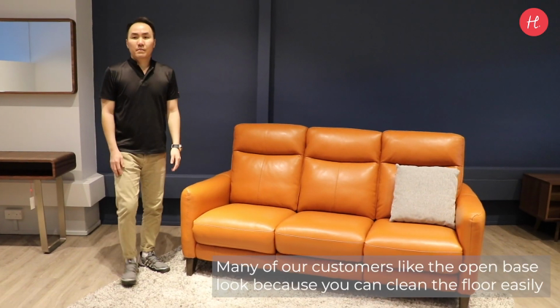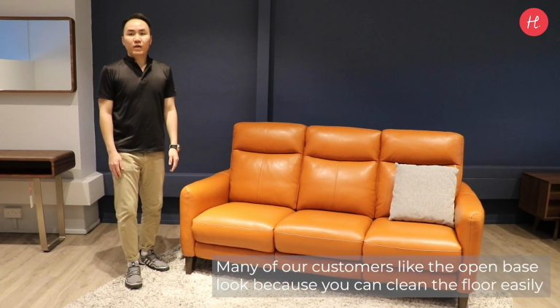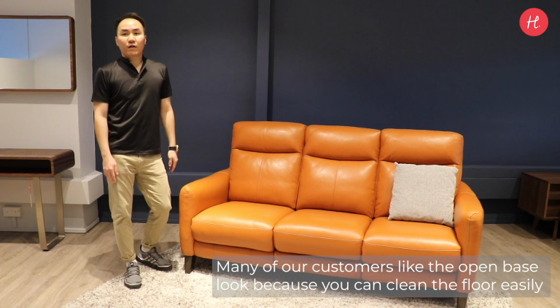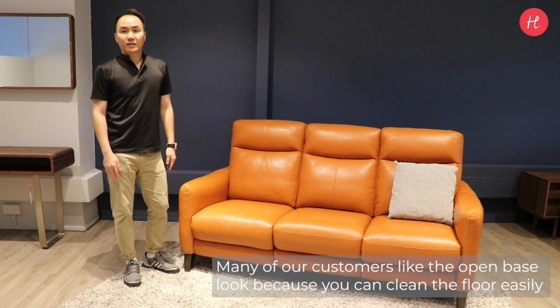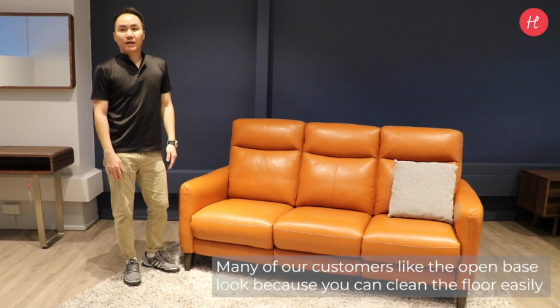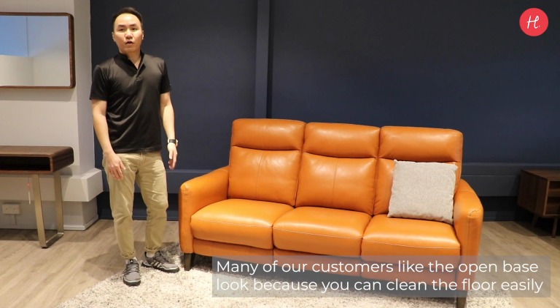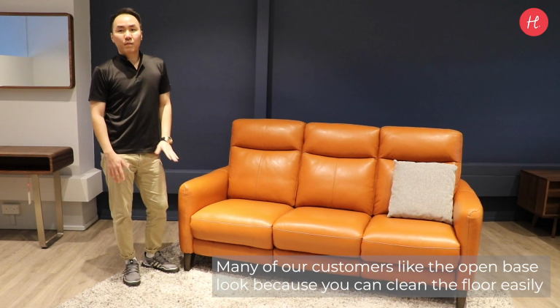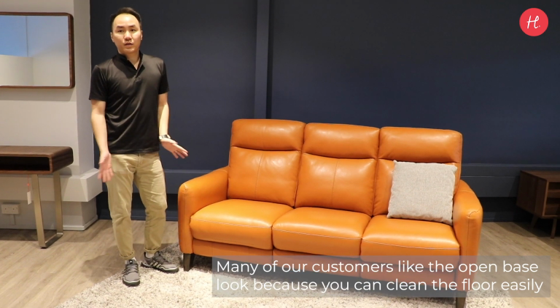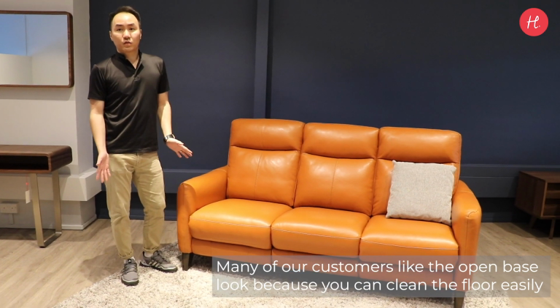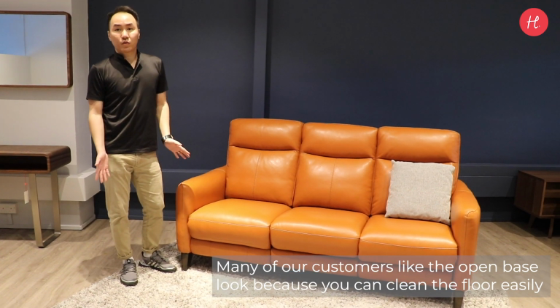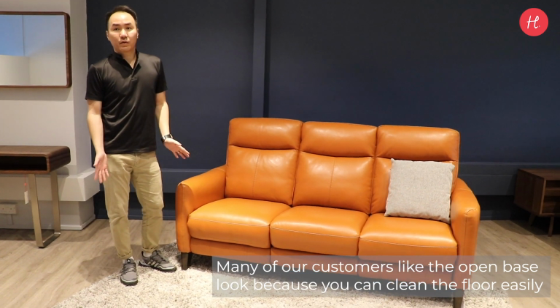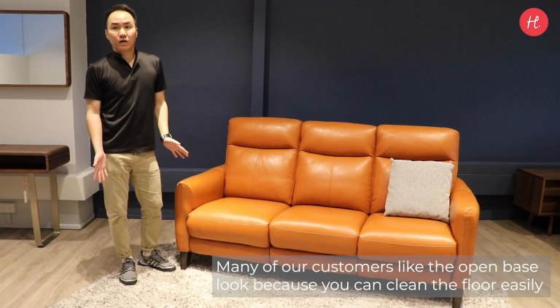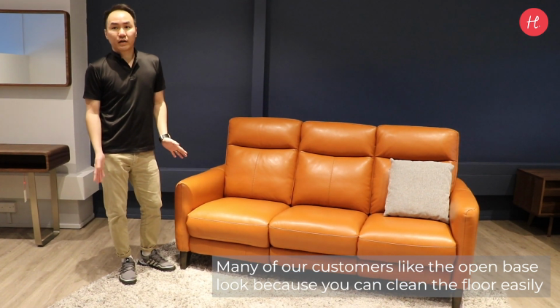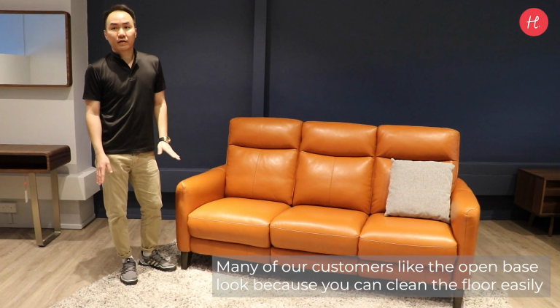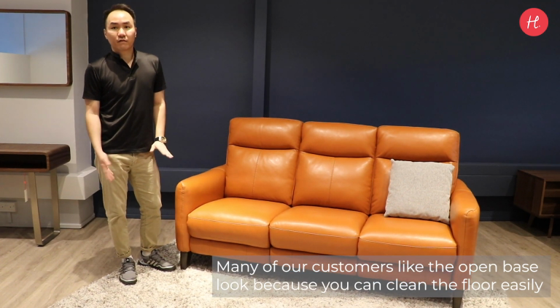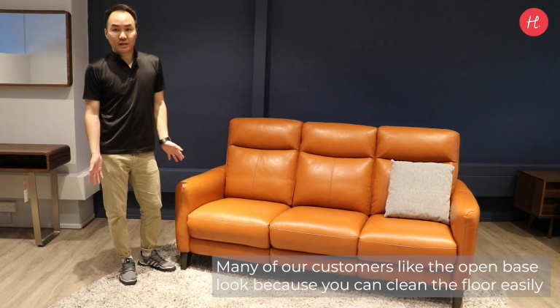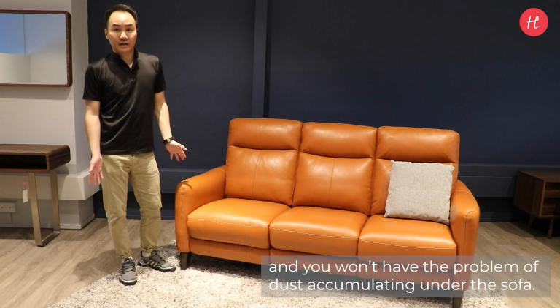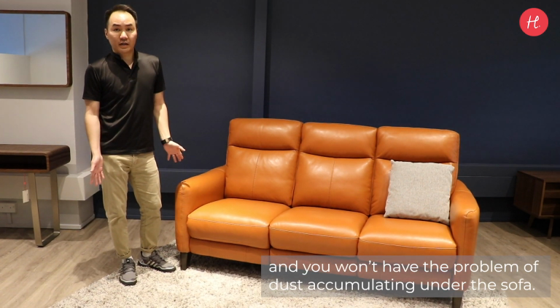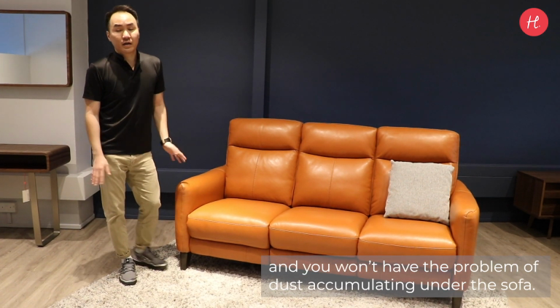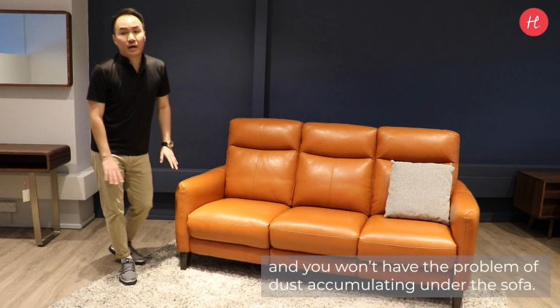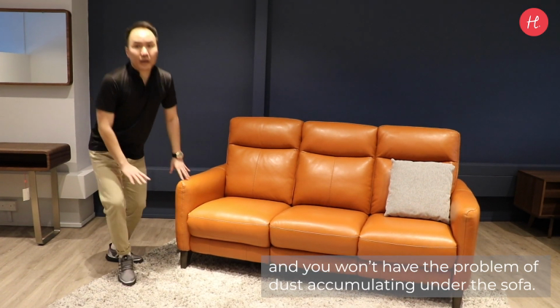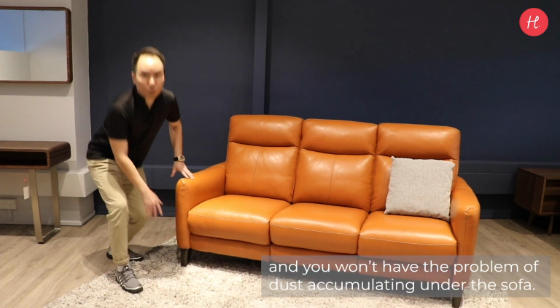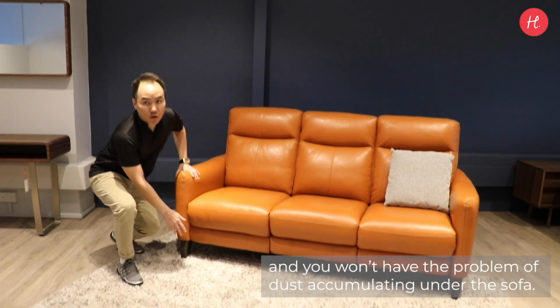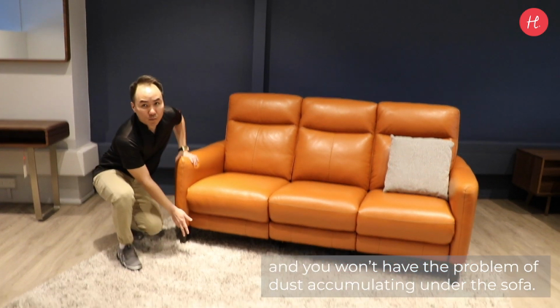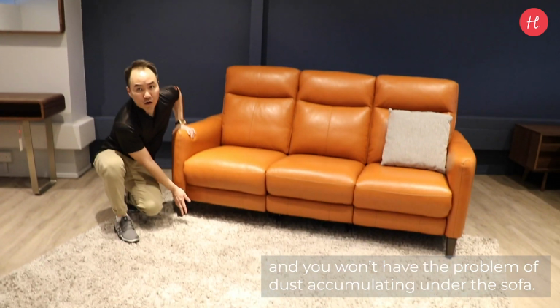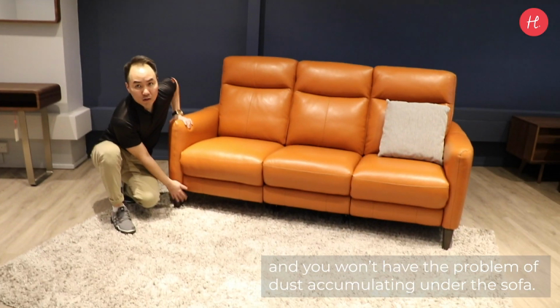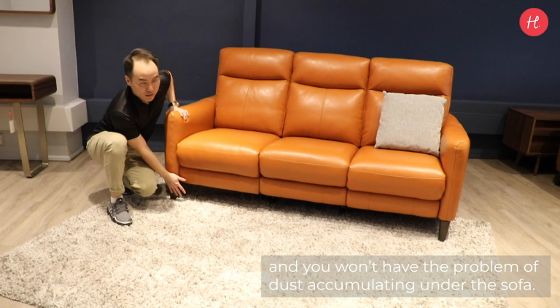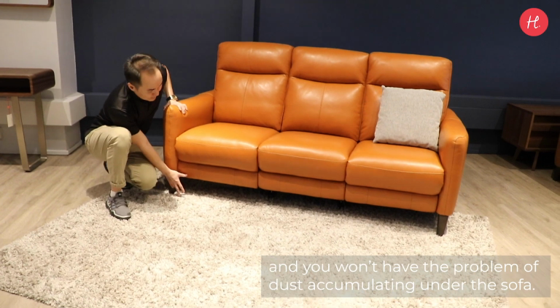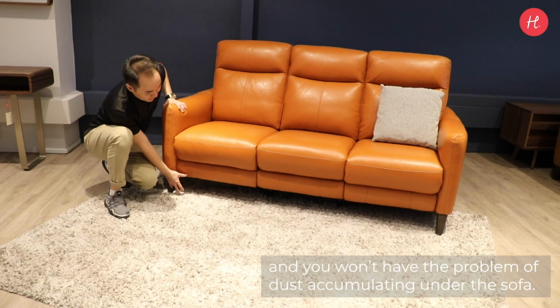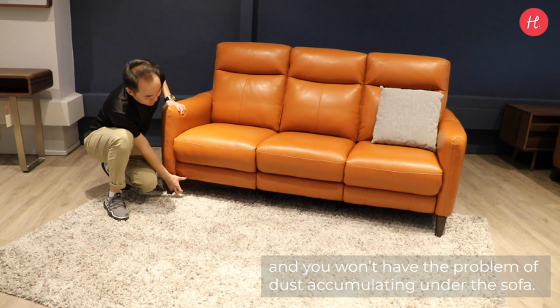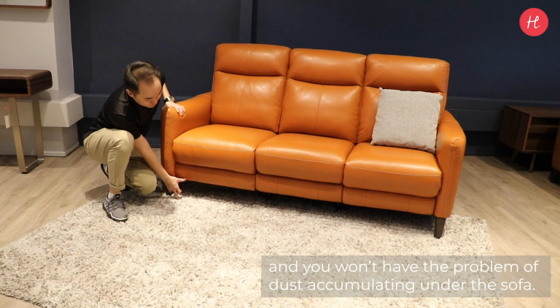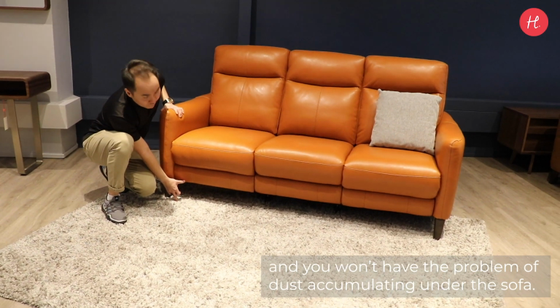Many of our customers like the open-based look because you can clean the floor easily and you won't accumulate dust under the sofa.